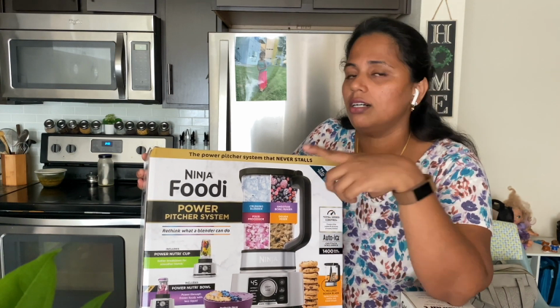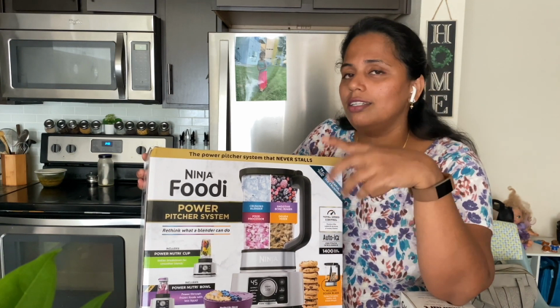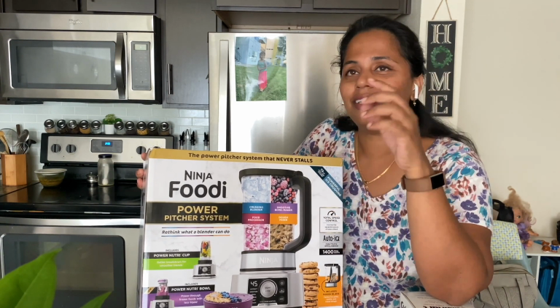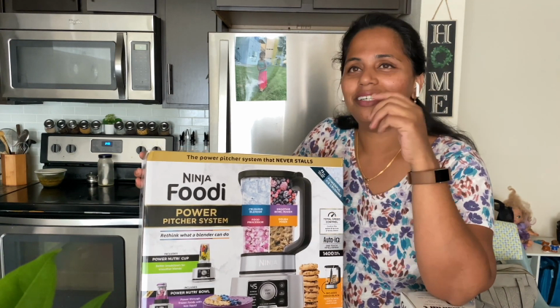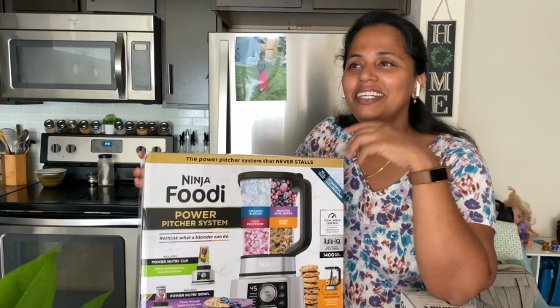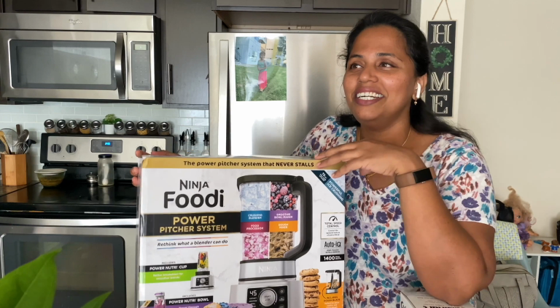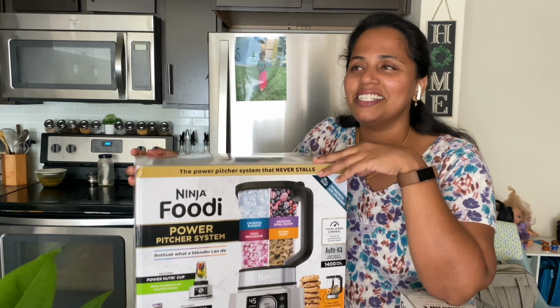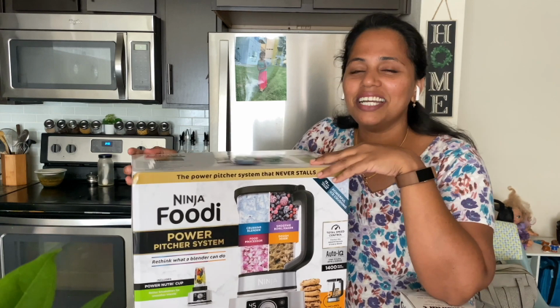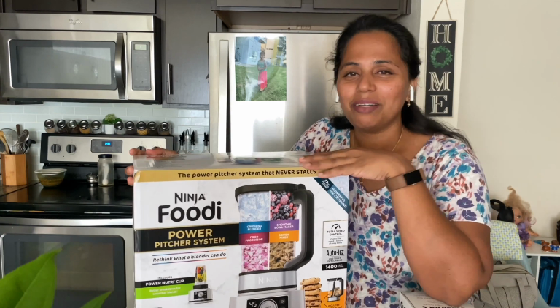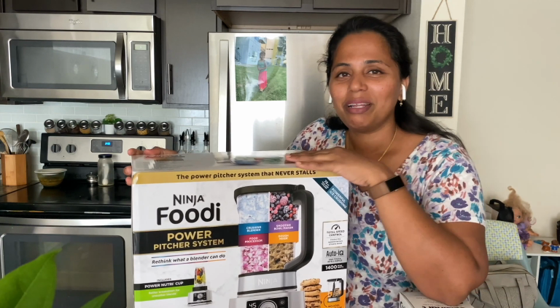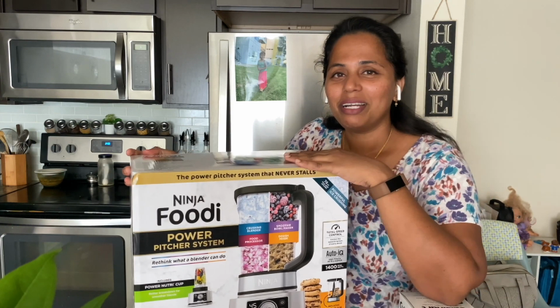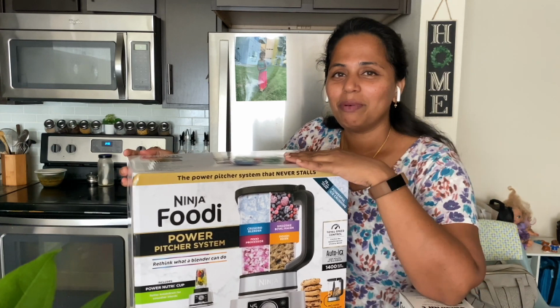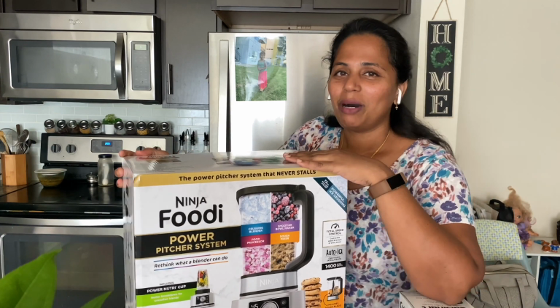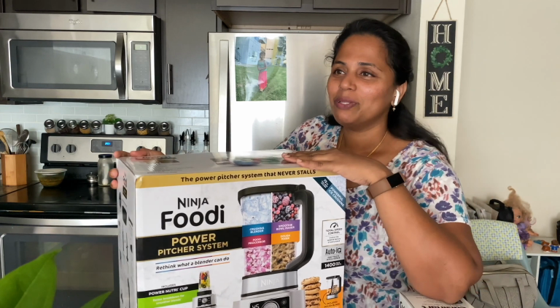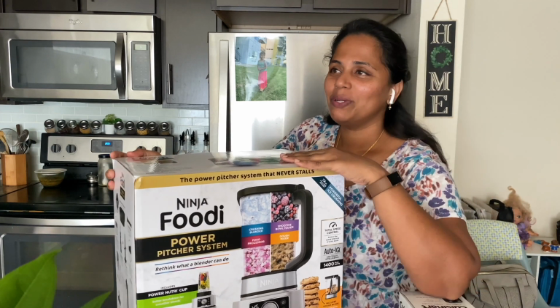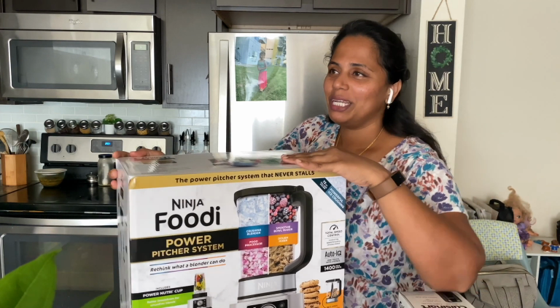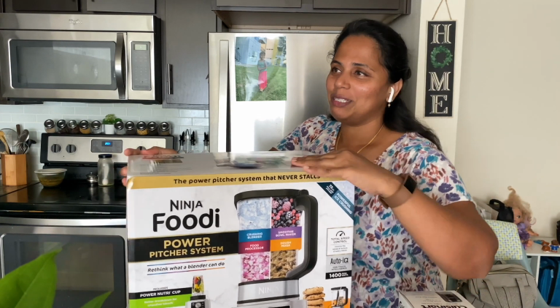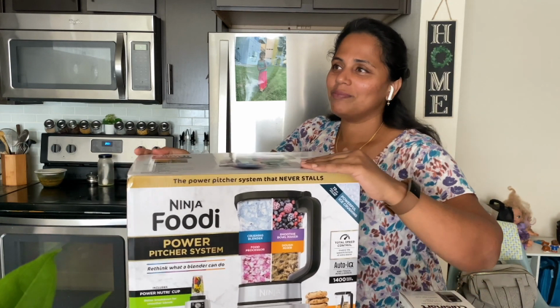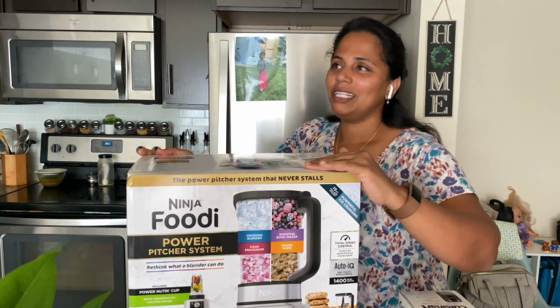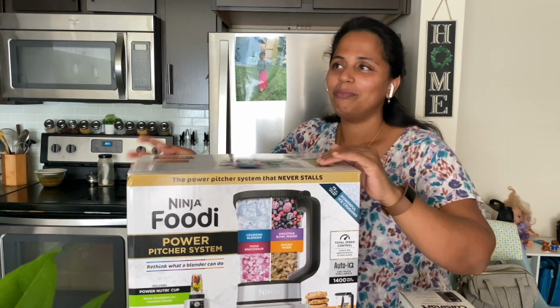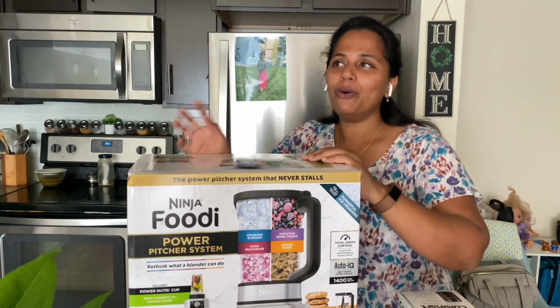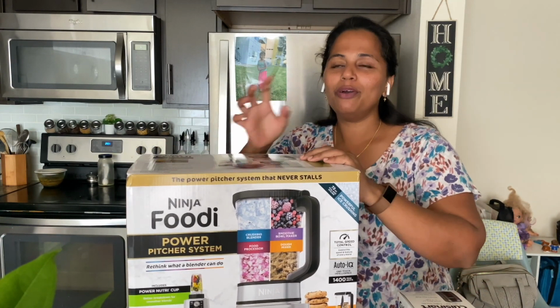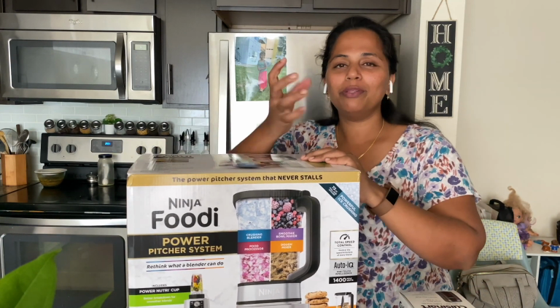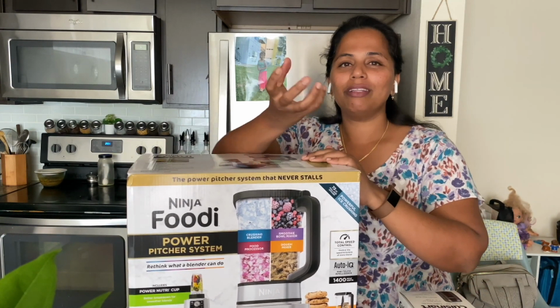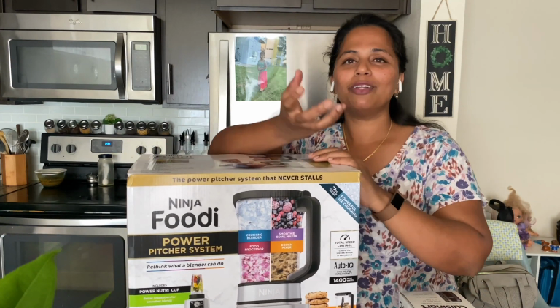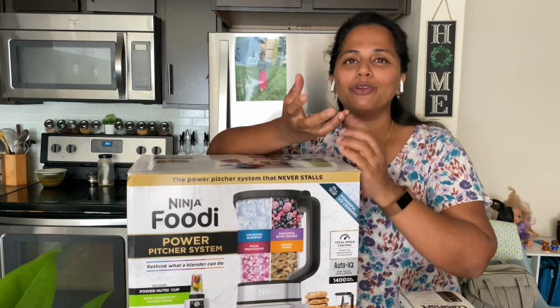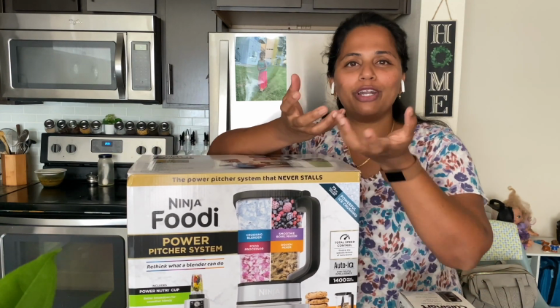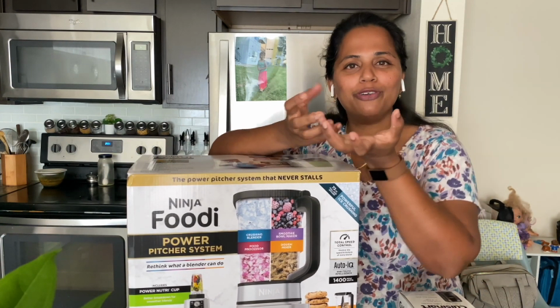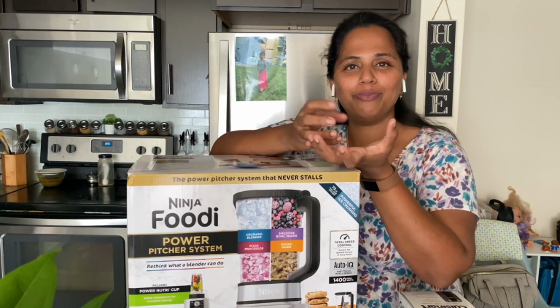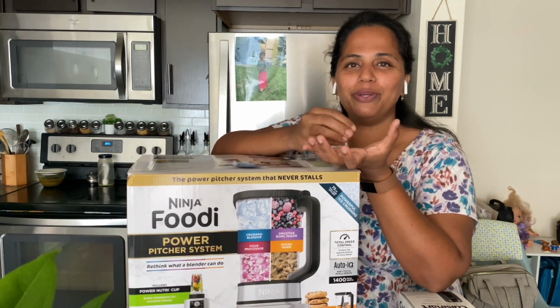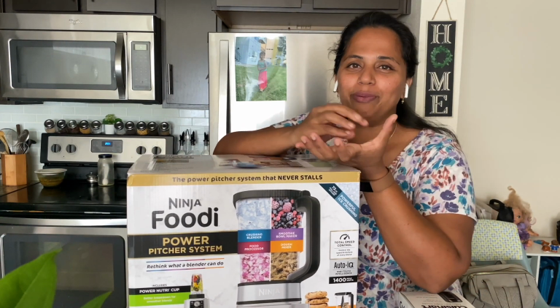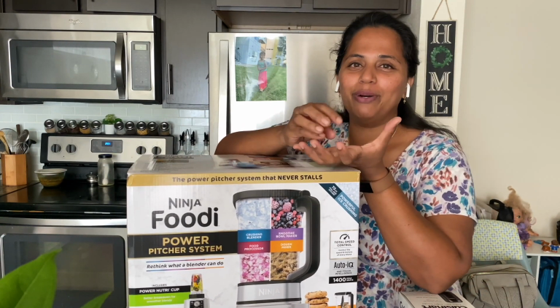On Instagram we have a smoothie bowl. You can use a bowl with this system.